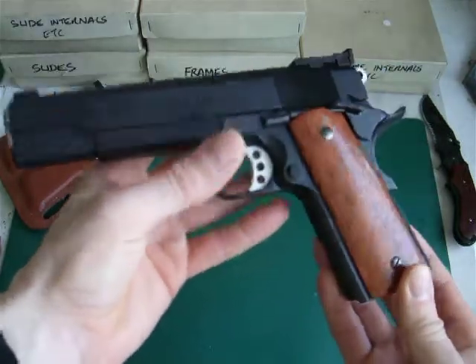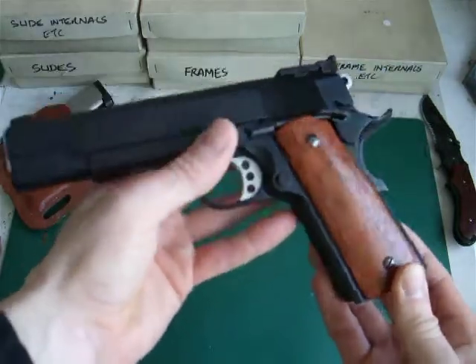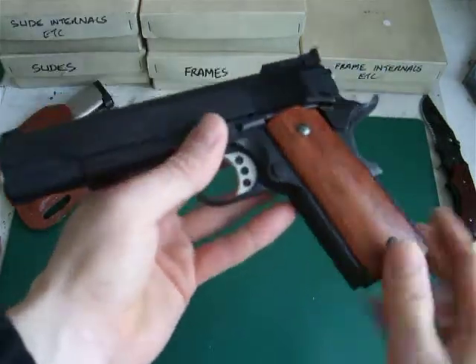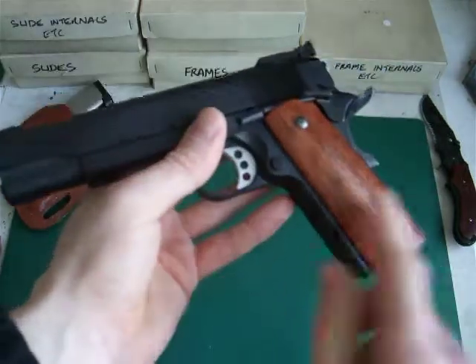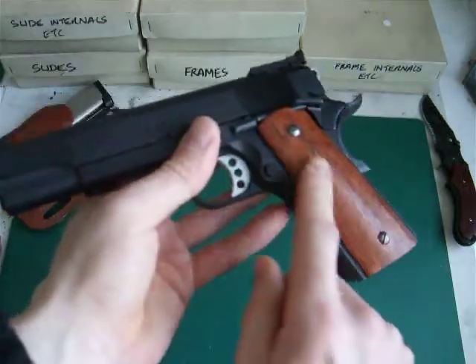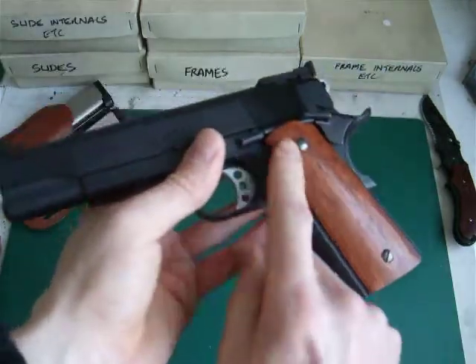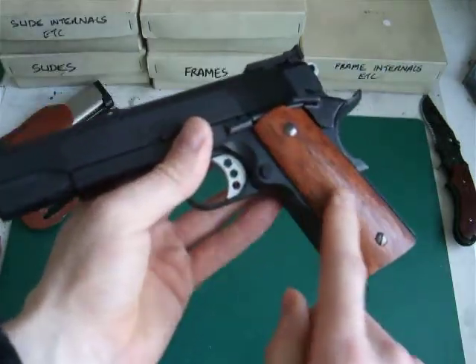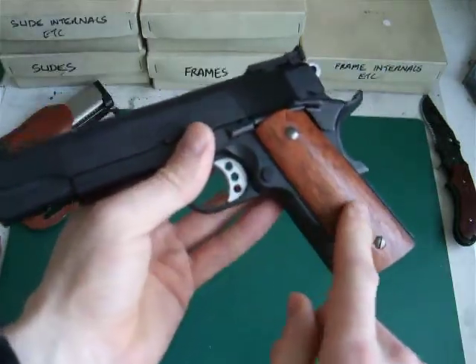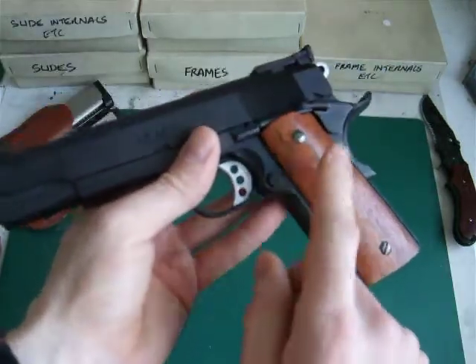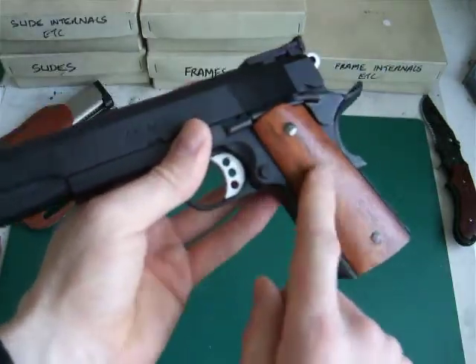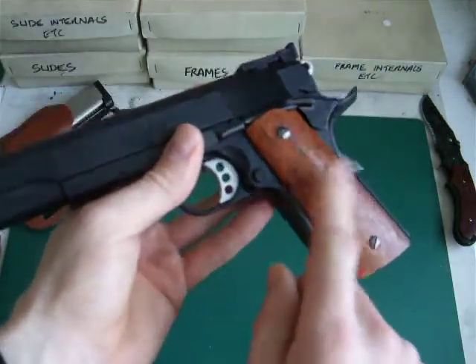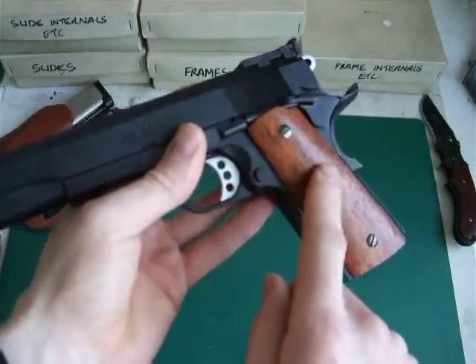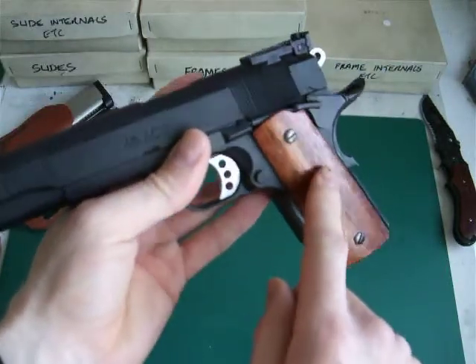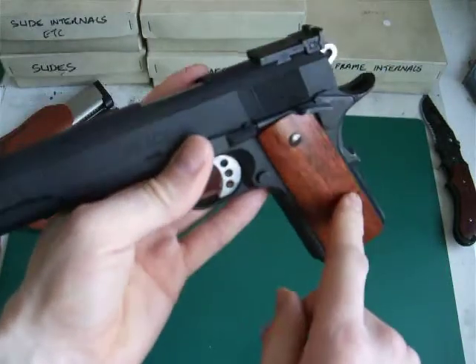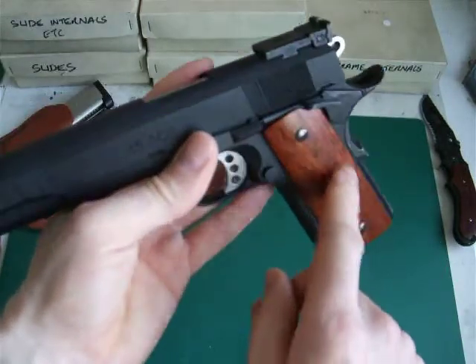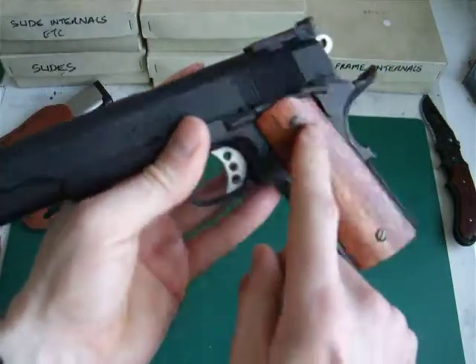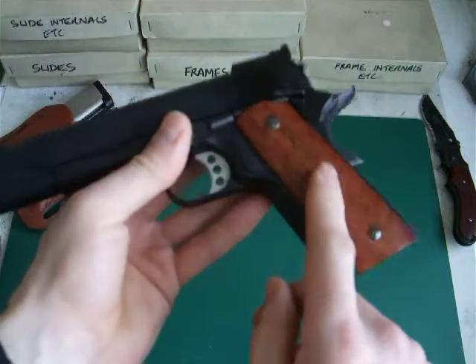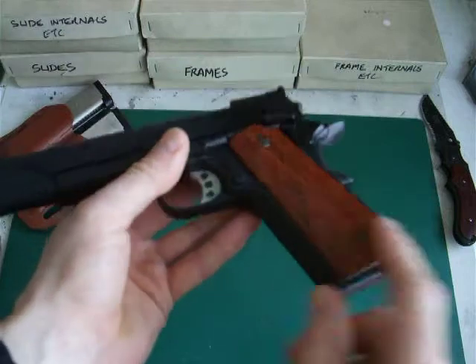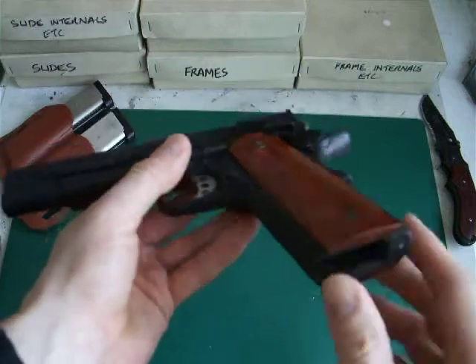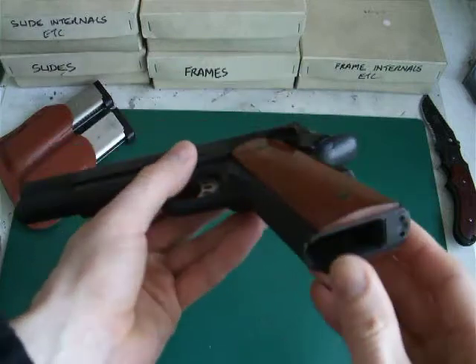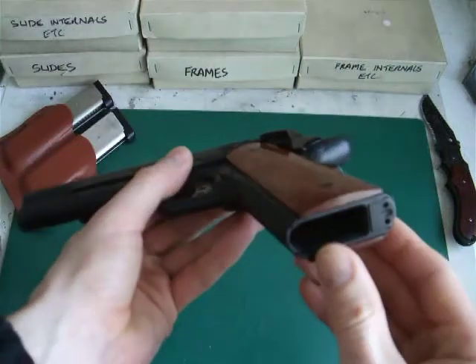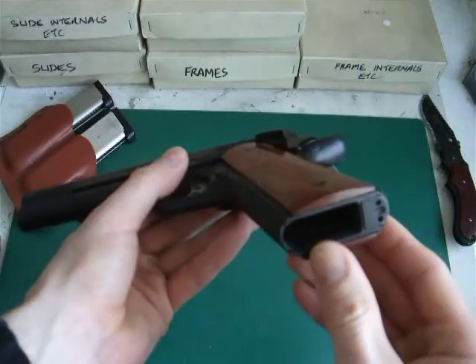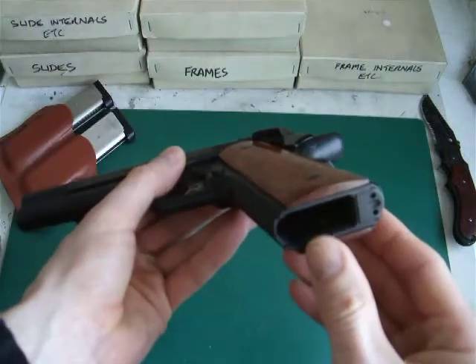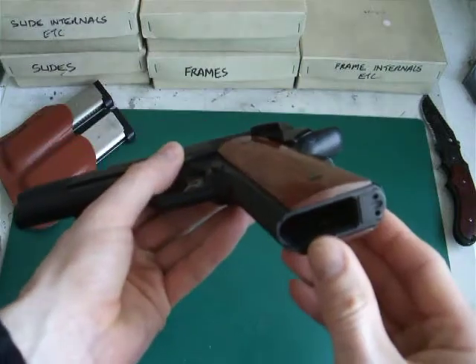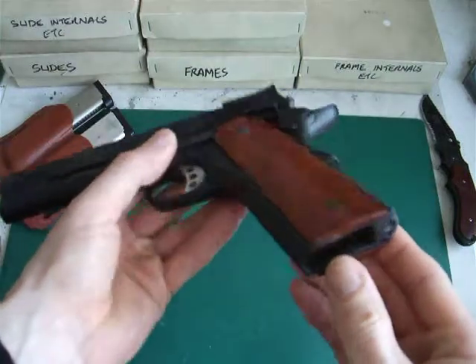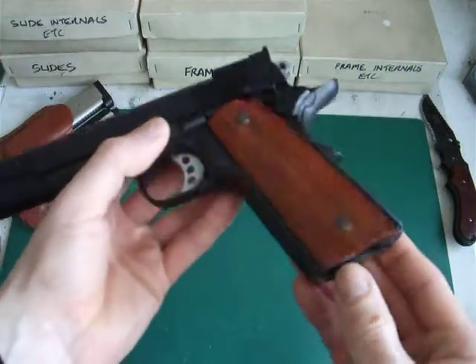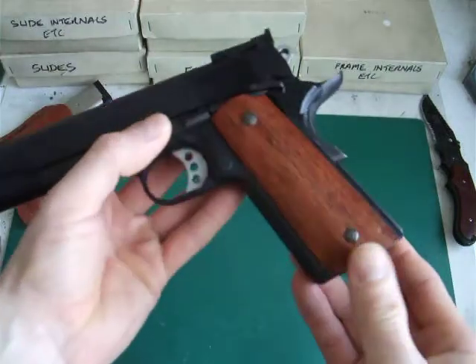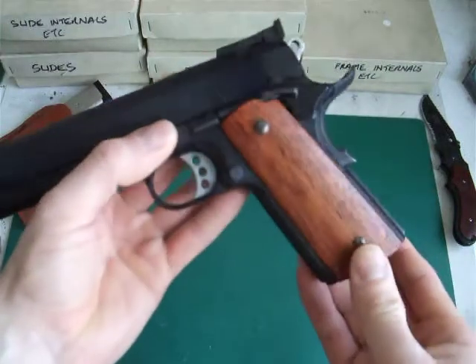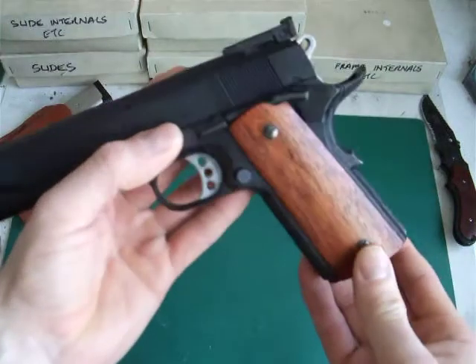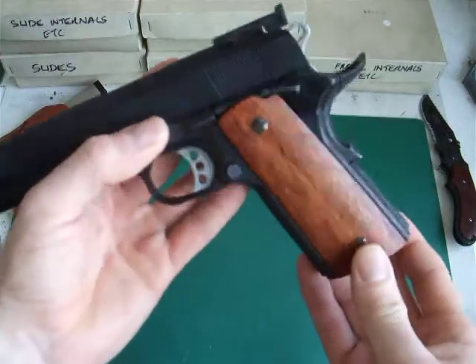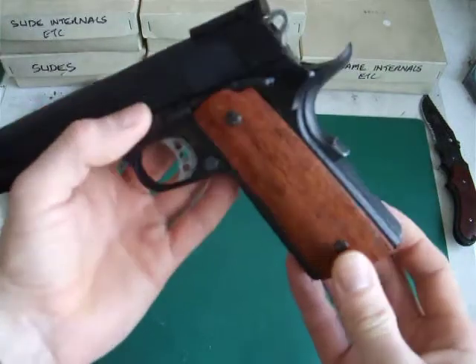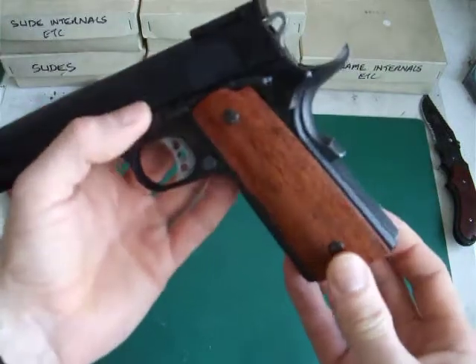The grips — I made these myself out of mahogany, being a carpenter. It's a bit of another hobby of mine.